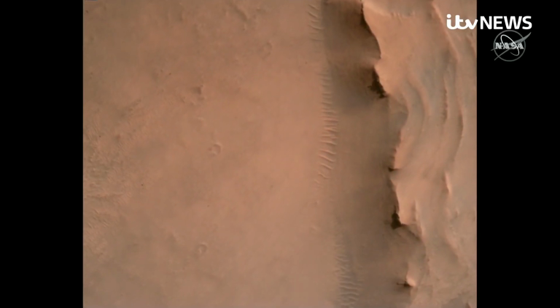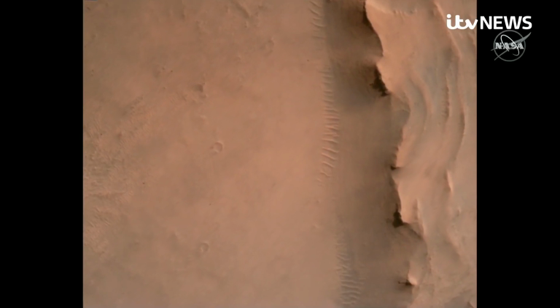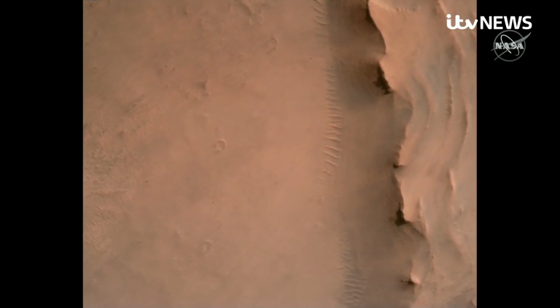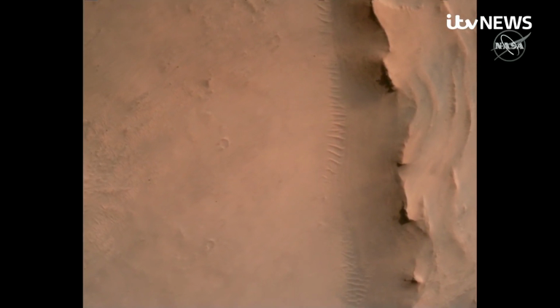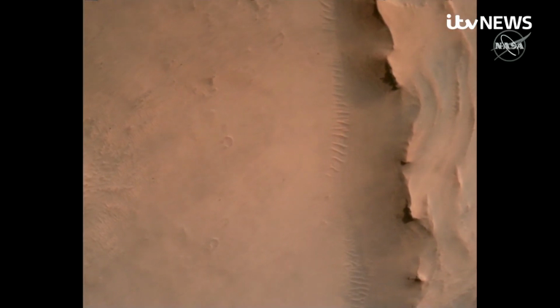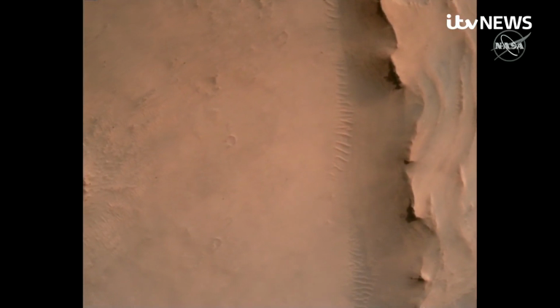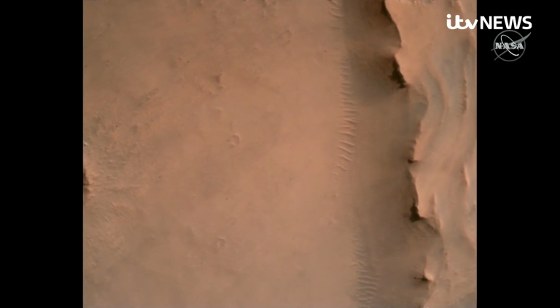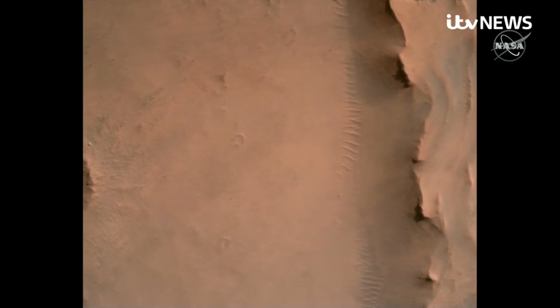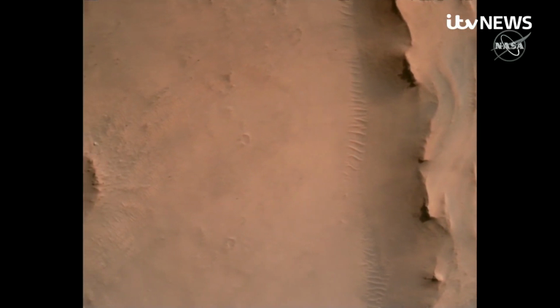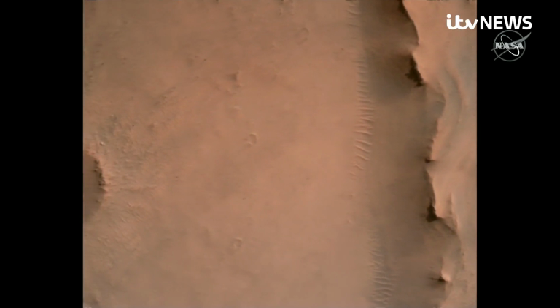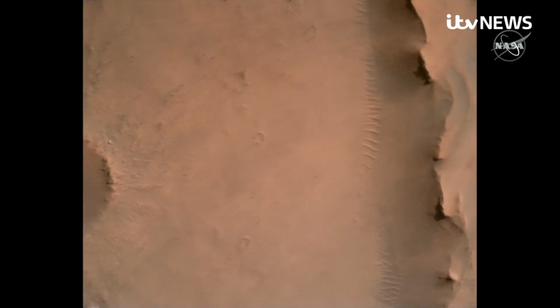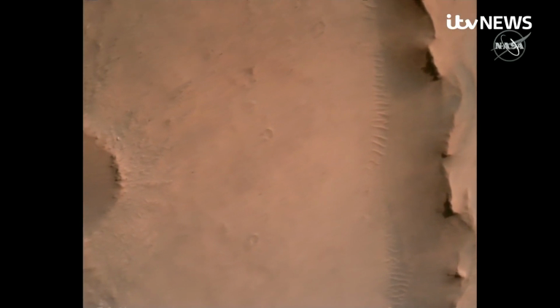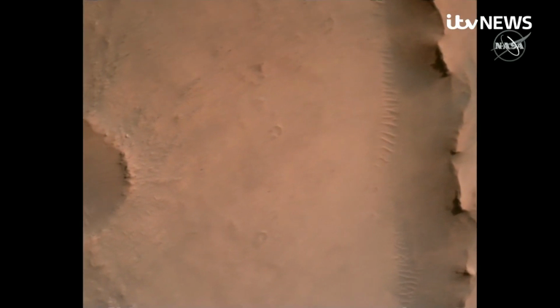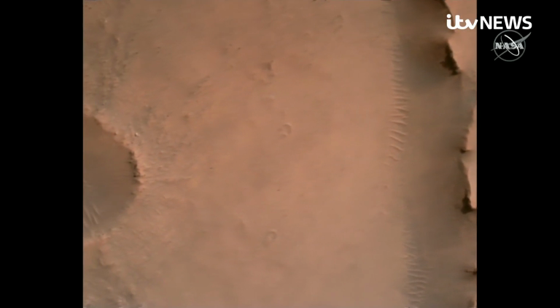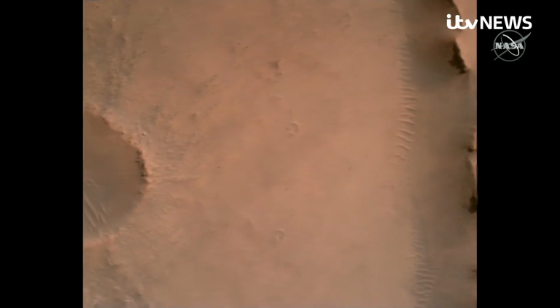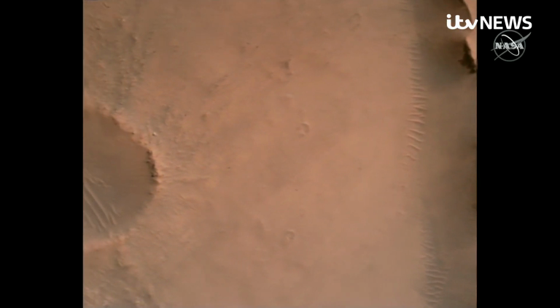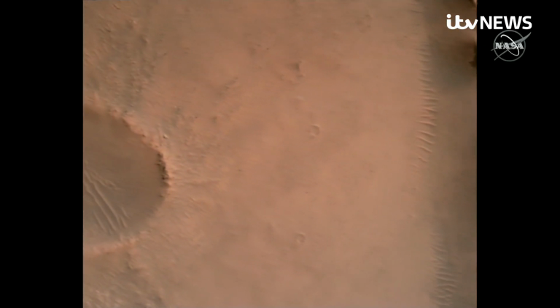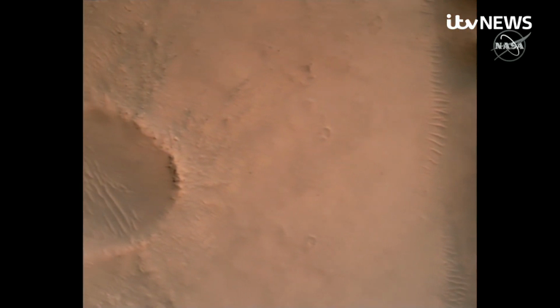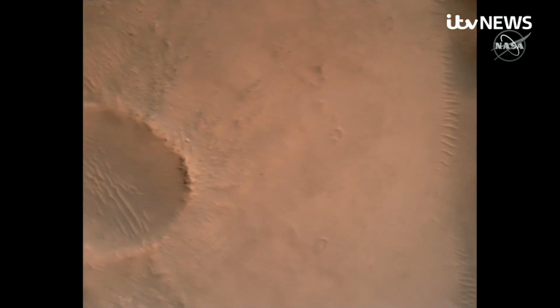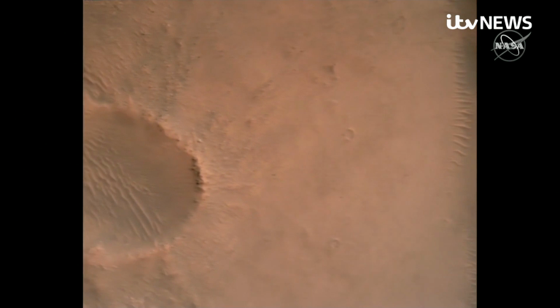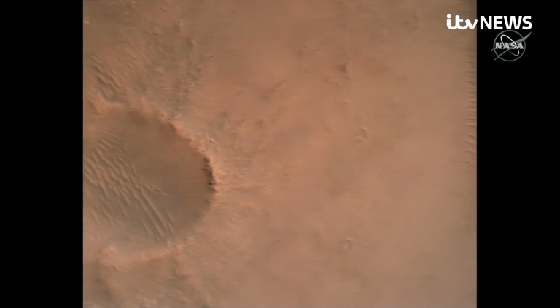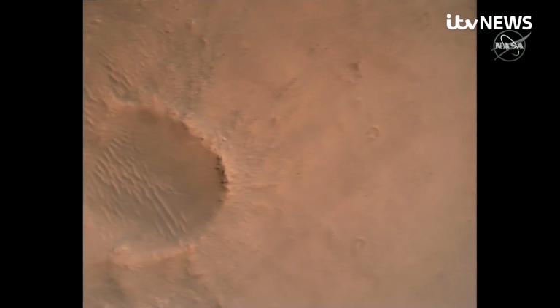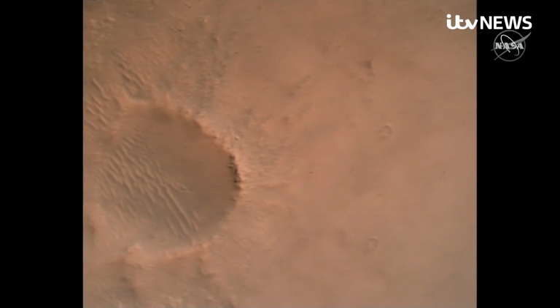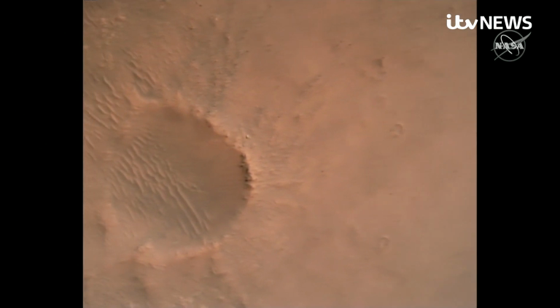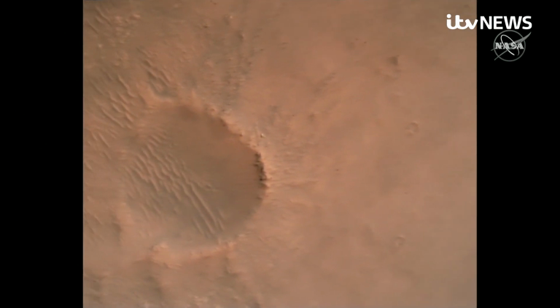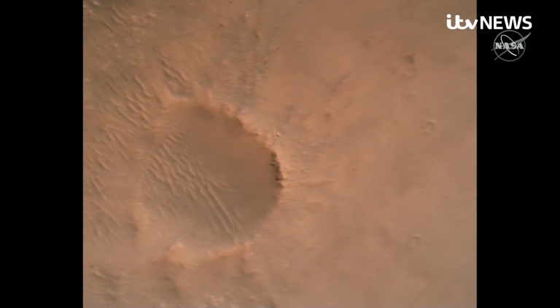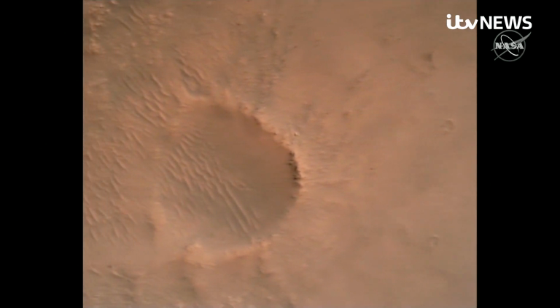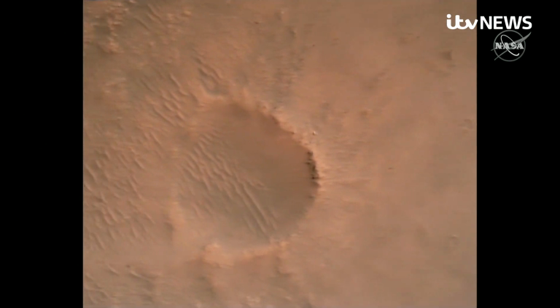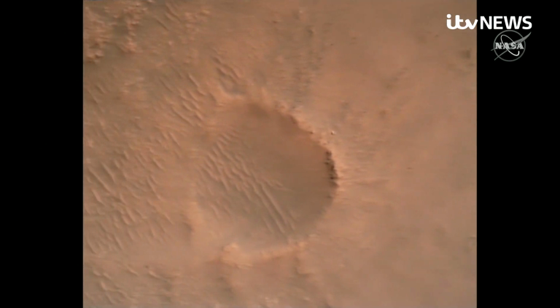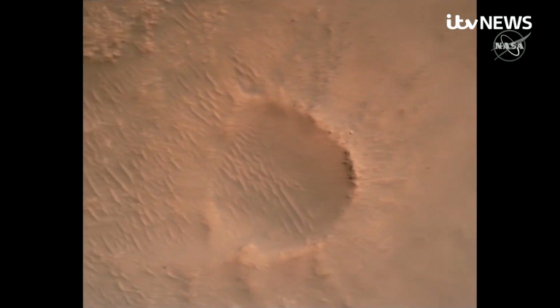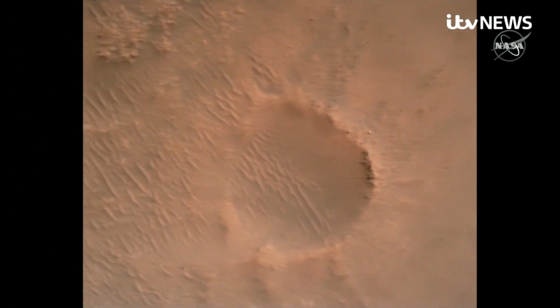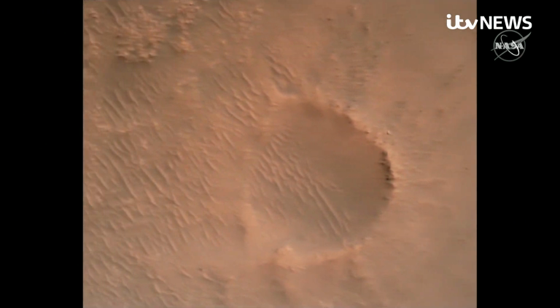Extraordinary video showing for the first time the entry, descent and landing of a rover on the red planet.